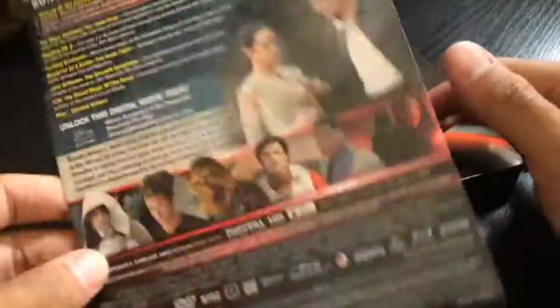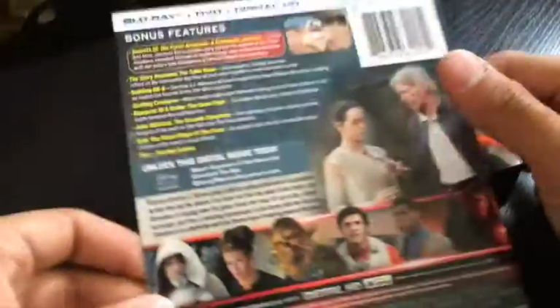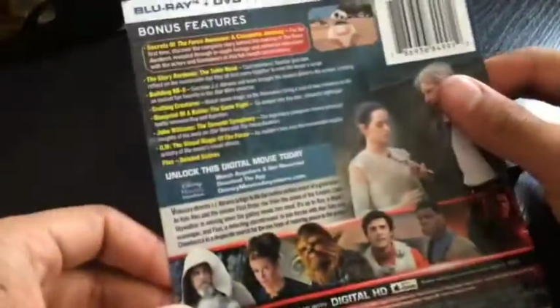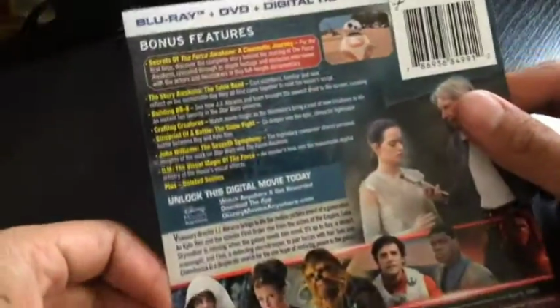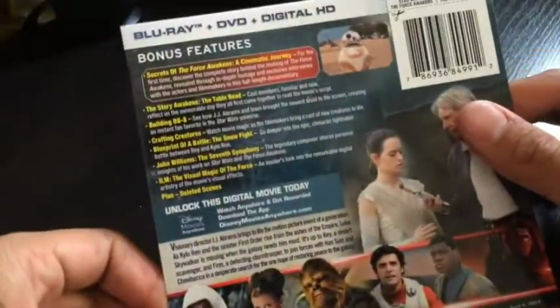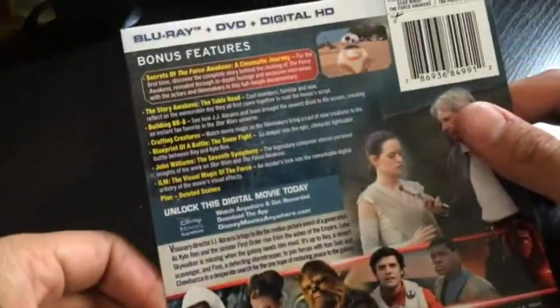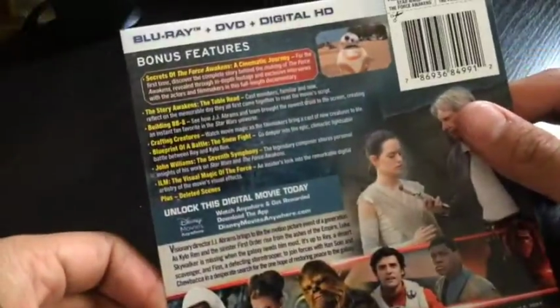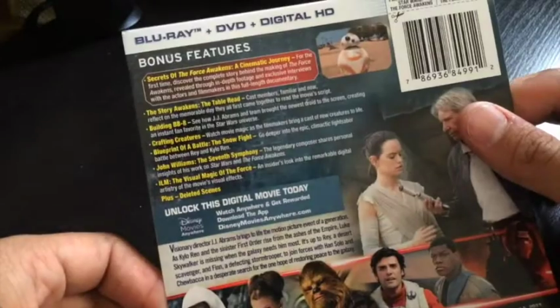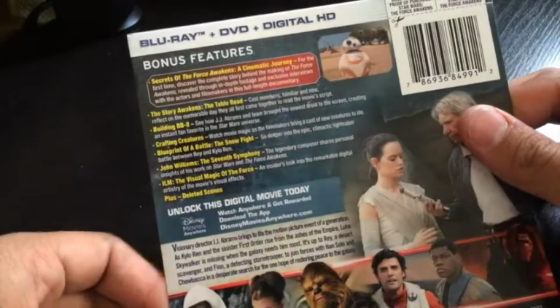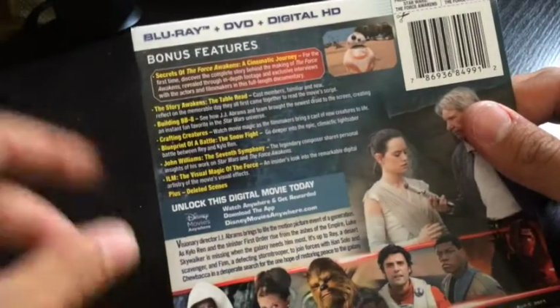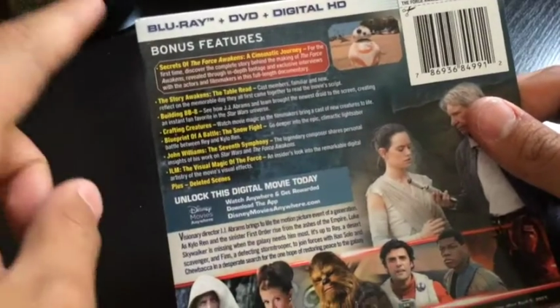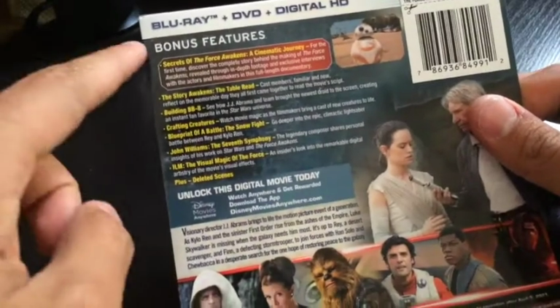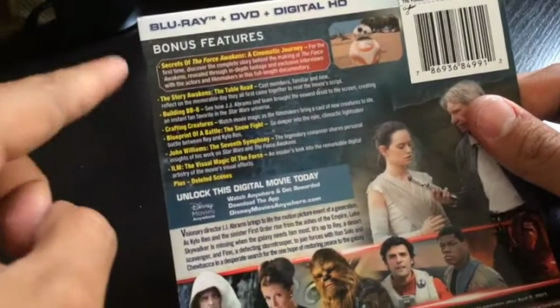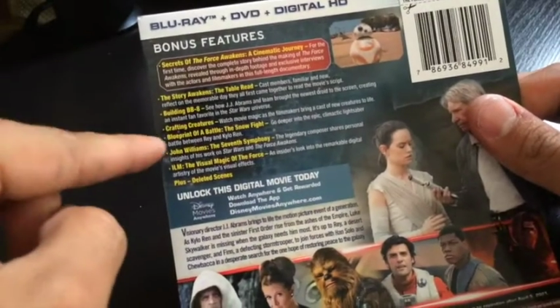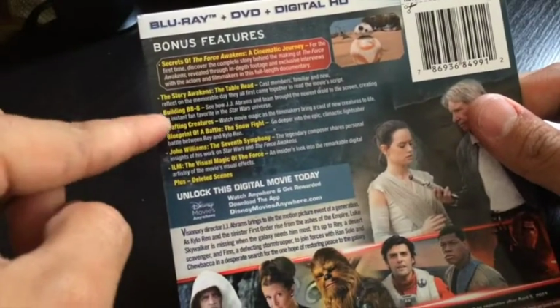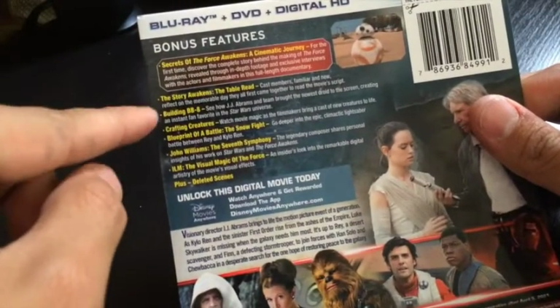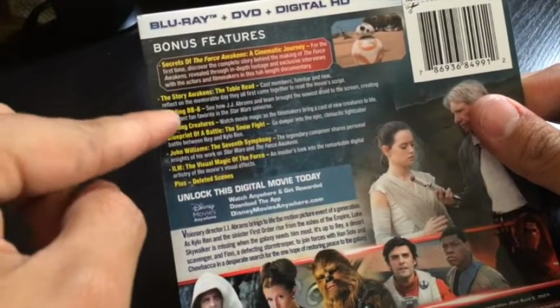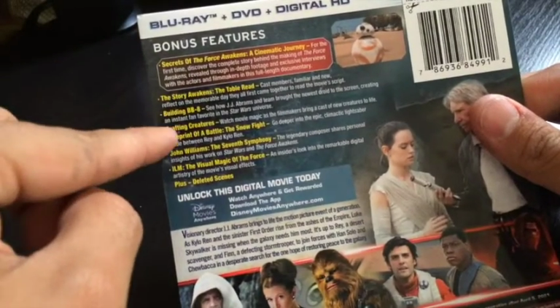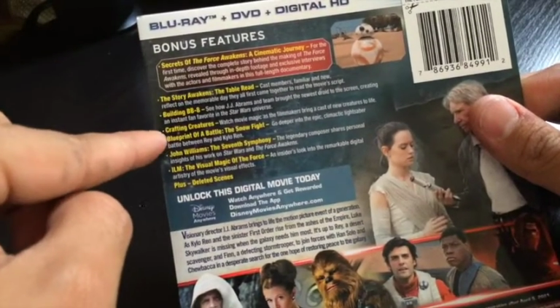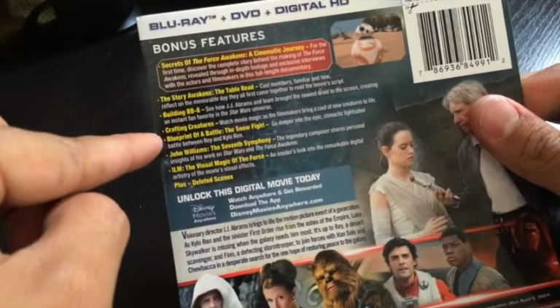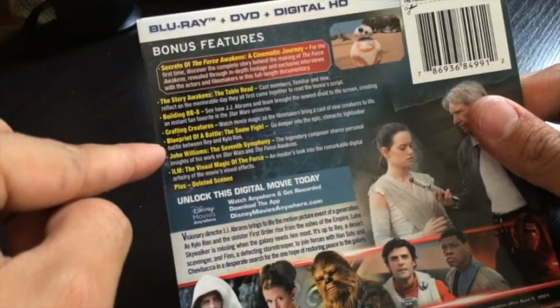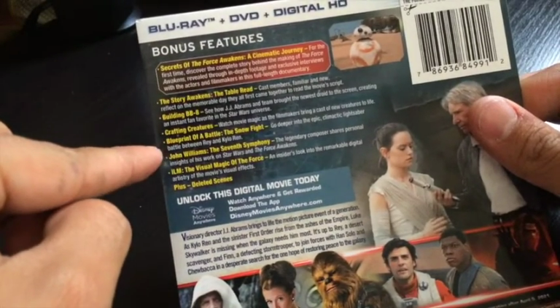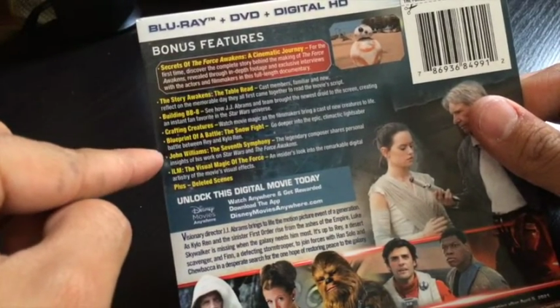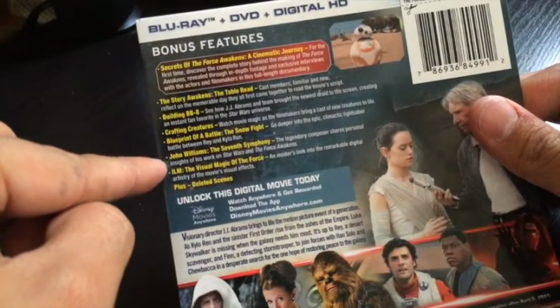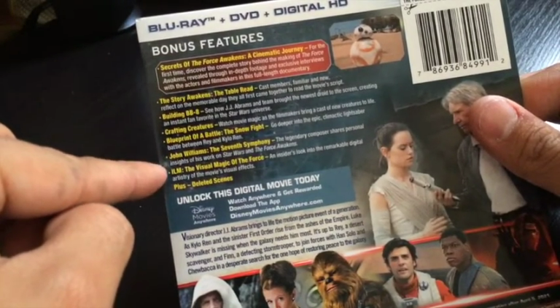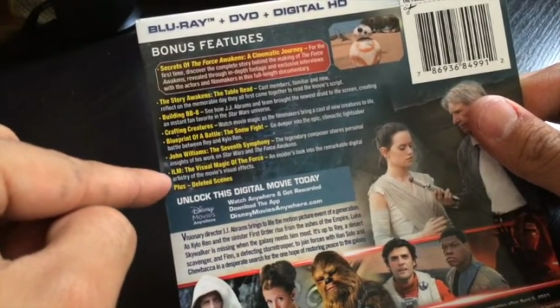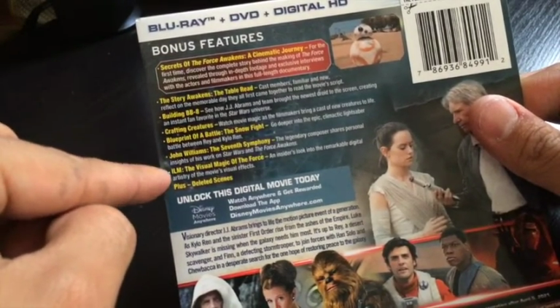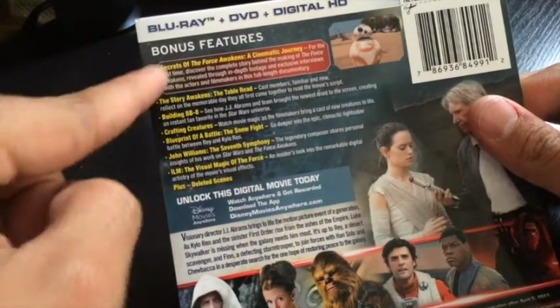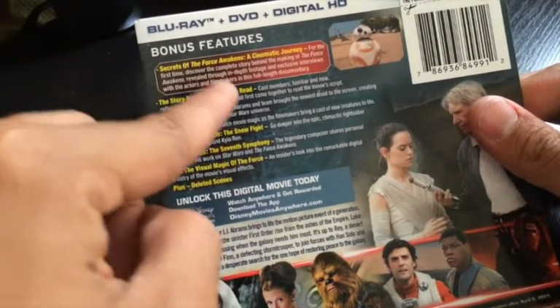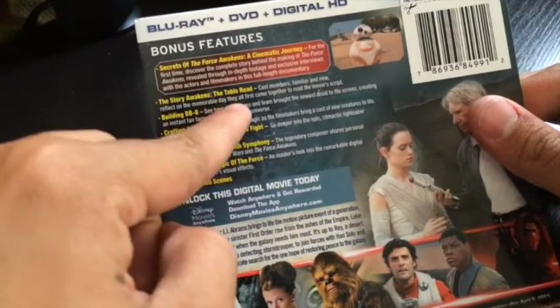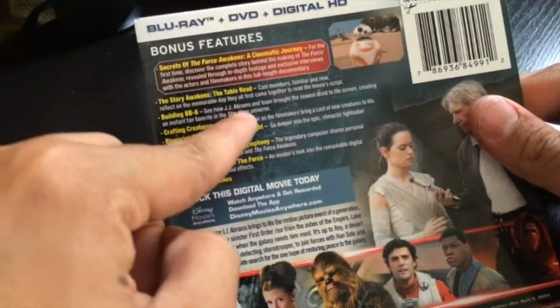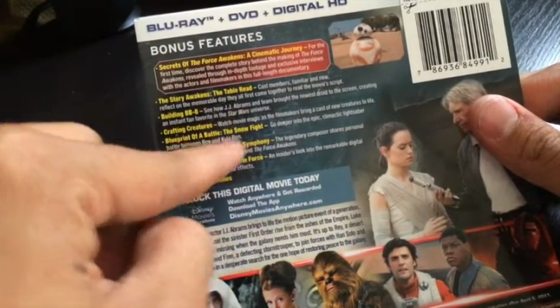It's just like a little cover. It says a little bit of plot — blah blah blah, story awakens, blah blah blah. And you've got a lot of bonus features actually.